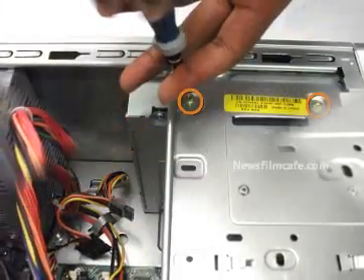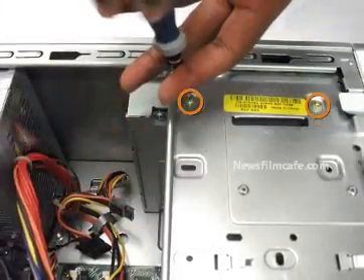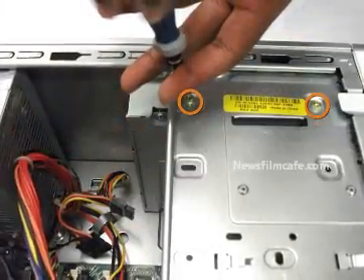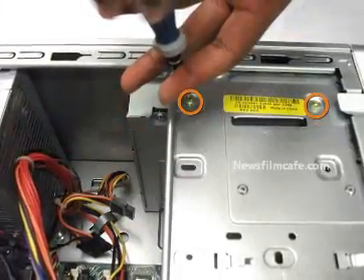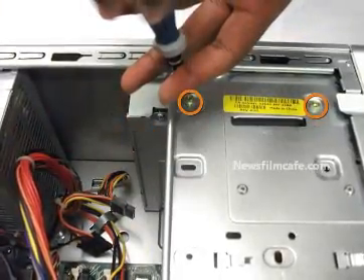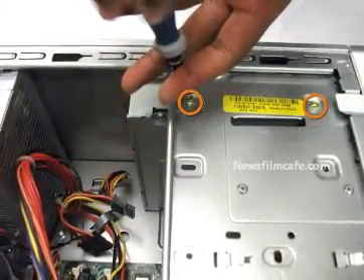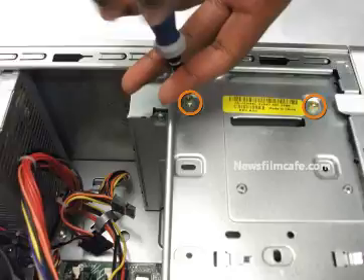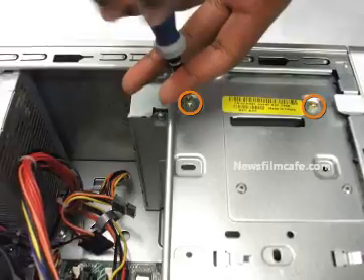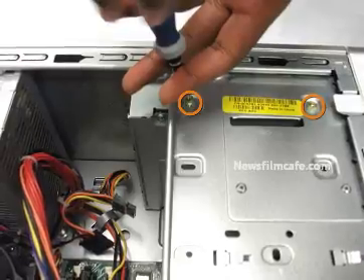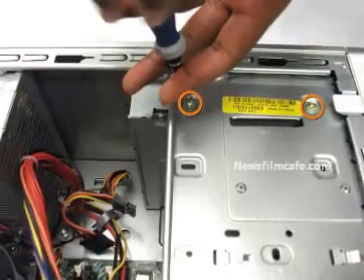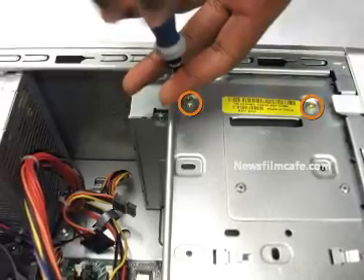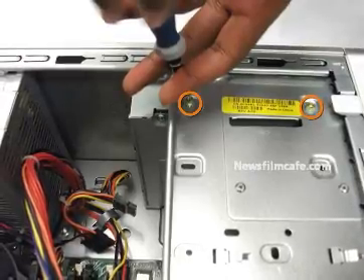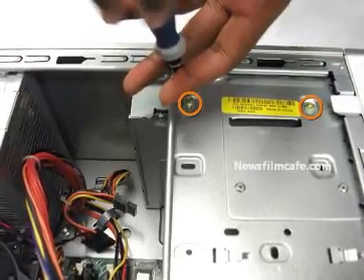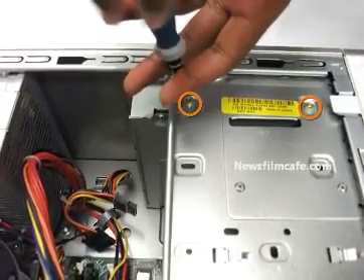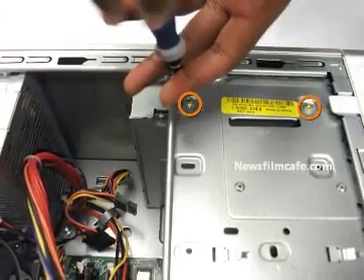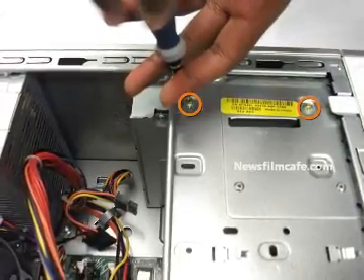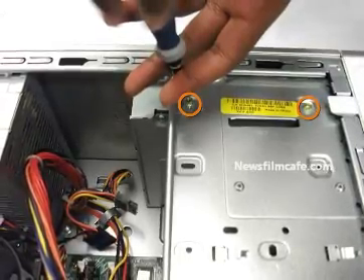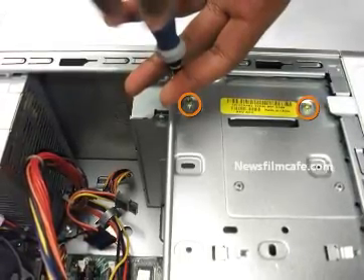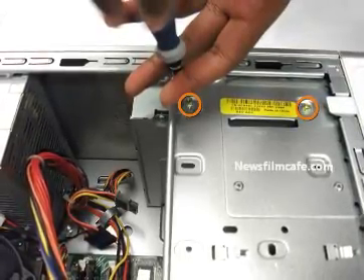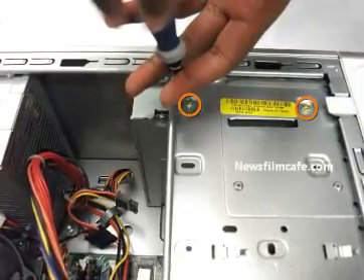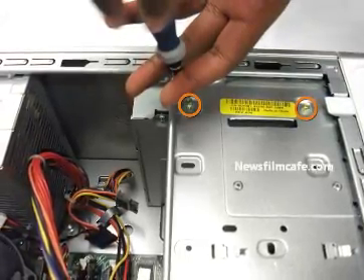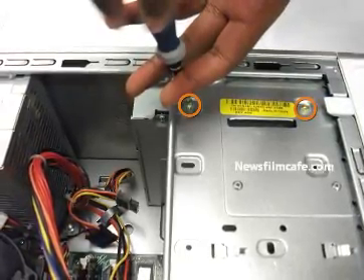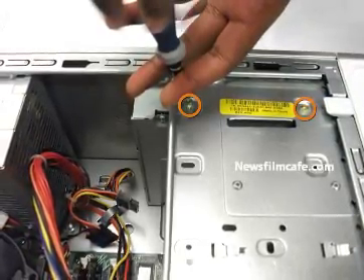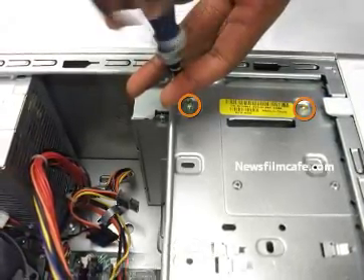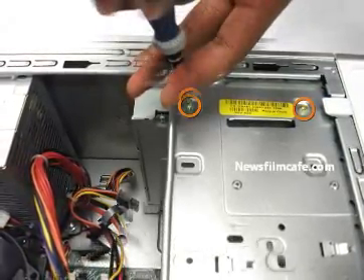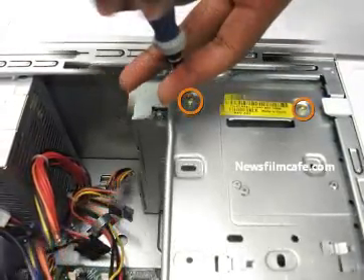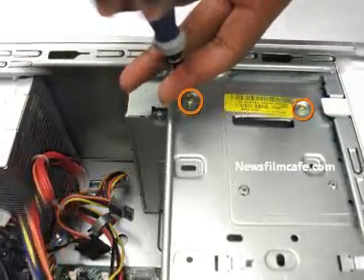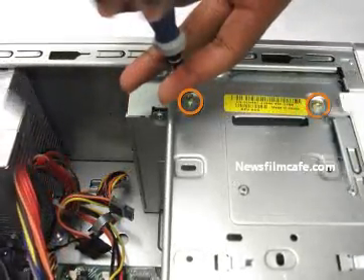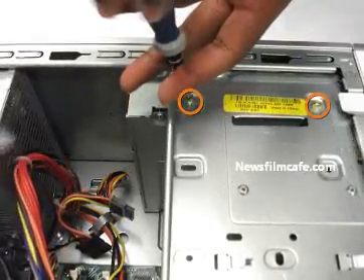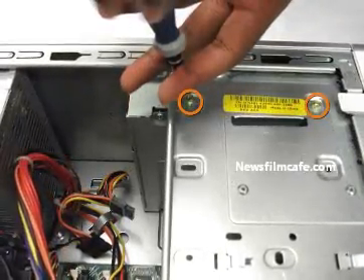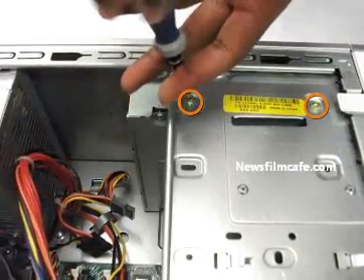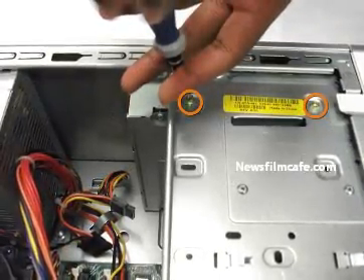Step 5: locate and remove the two Philips 0 7.8 mm screws.